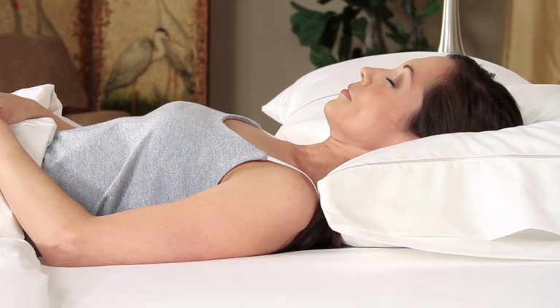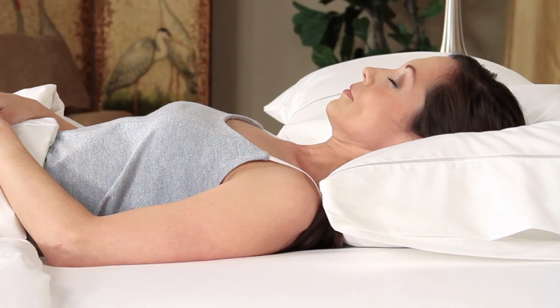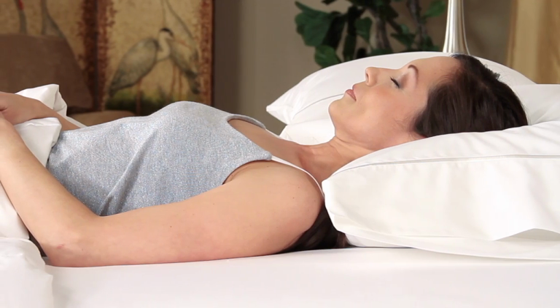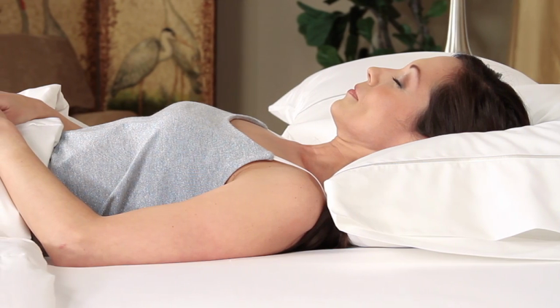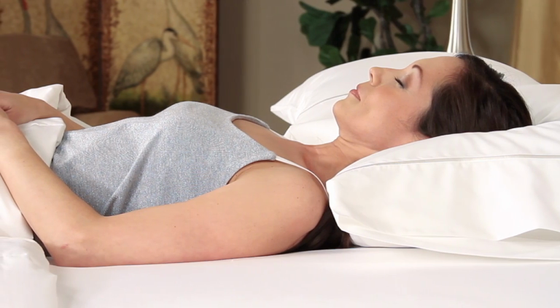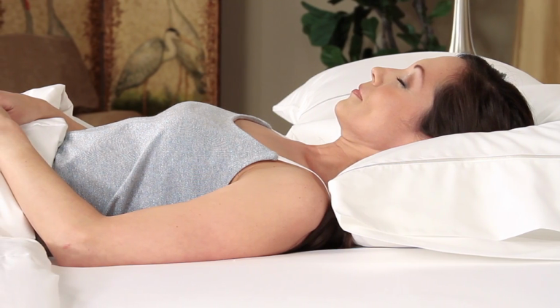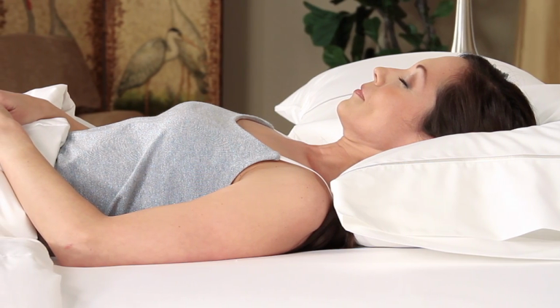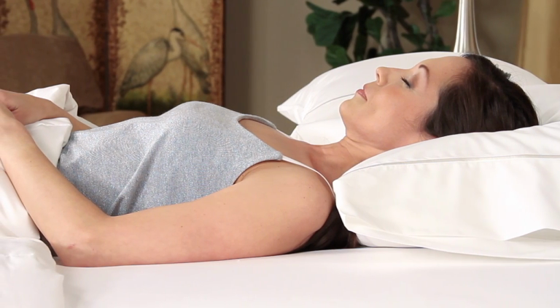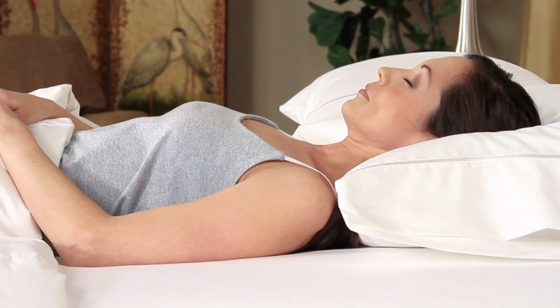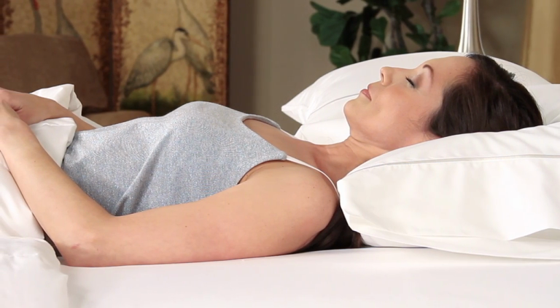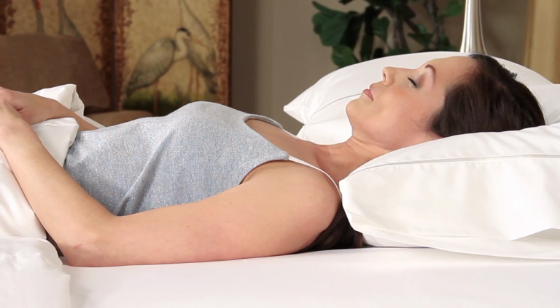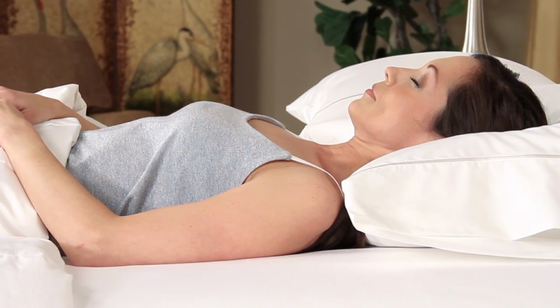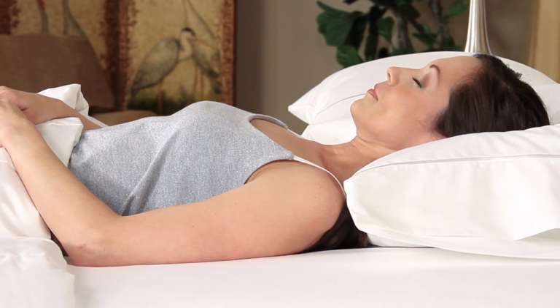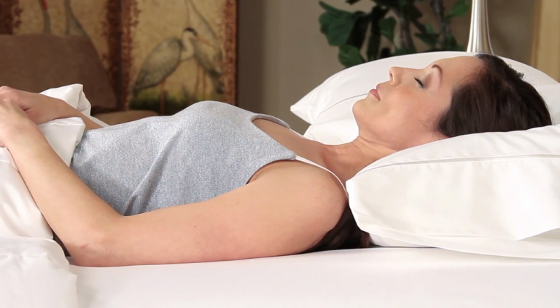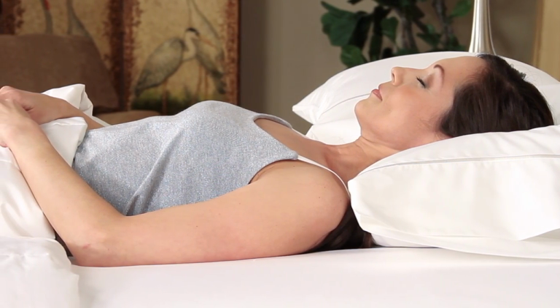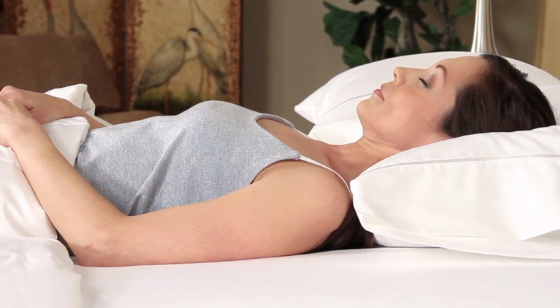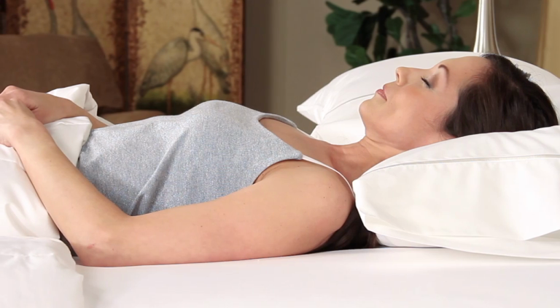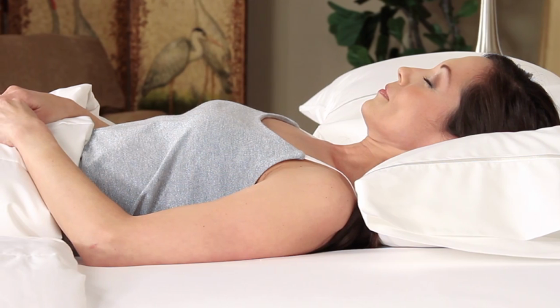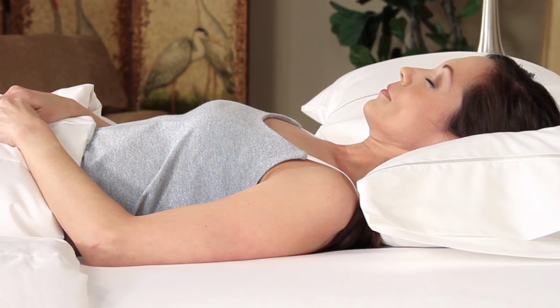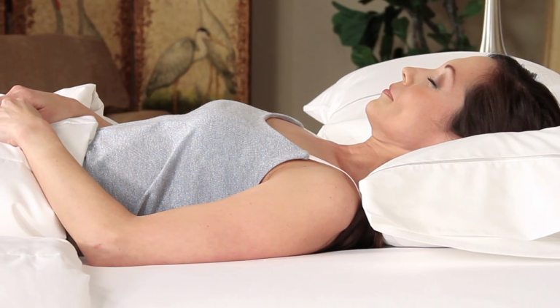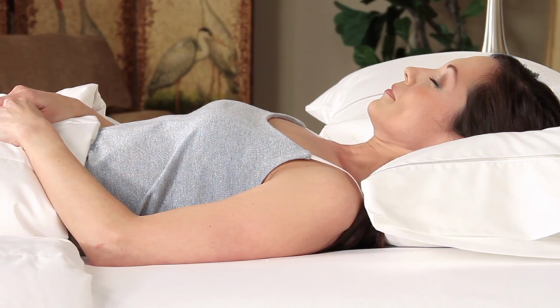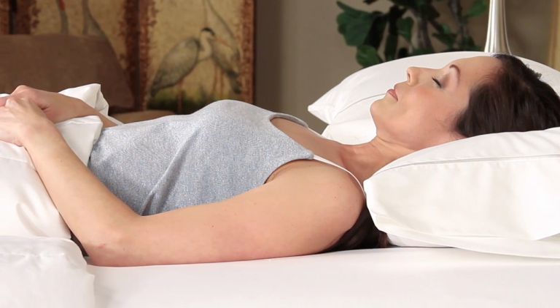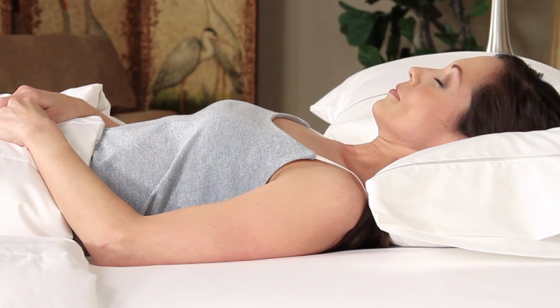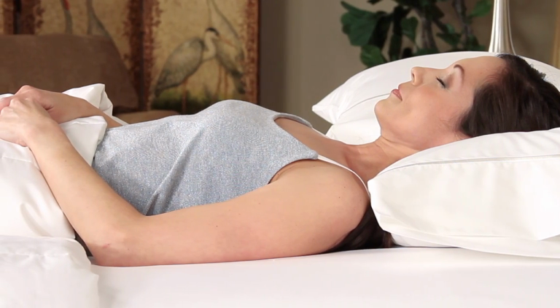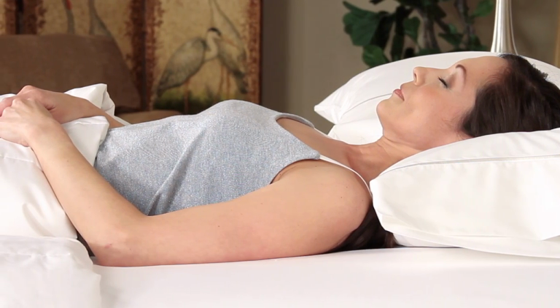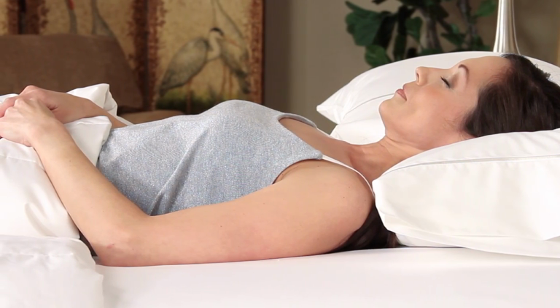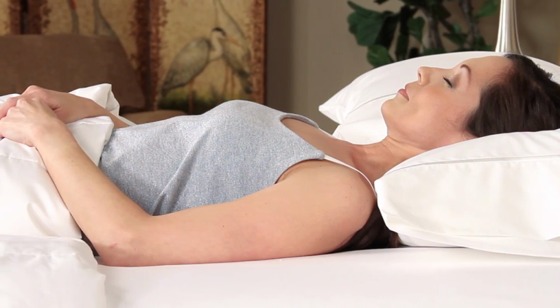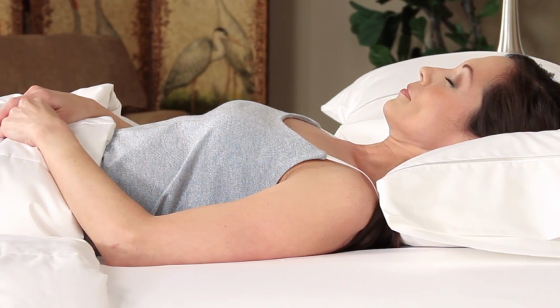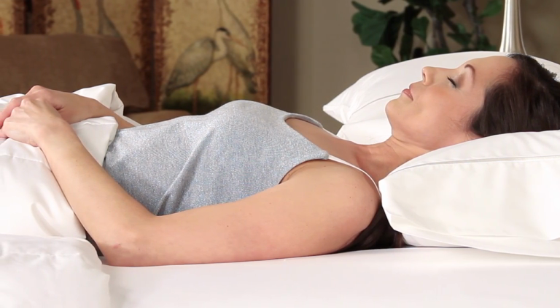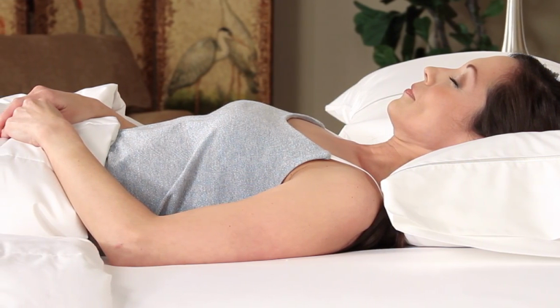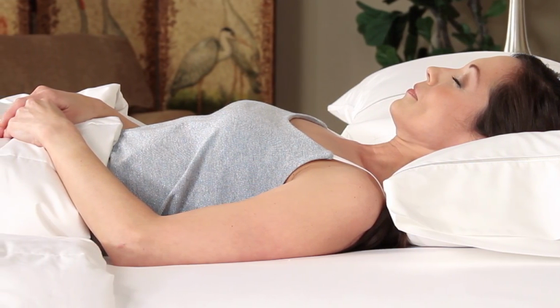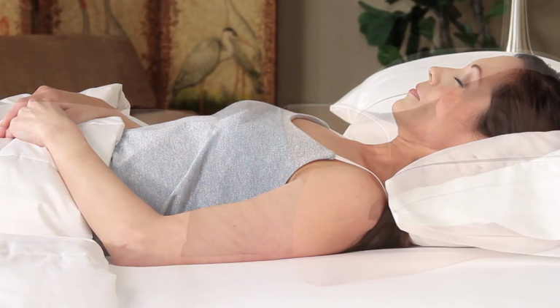25% of consumers are back sleepers and should consider using a medium density pillow because less support is needed.